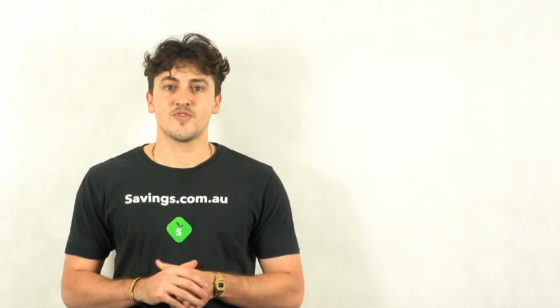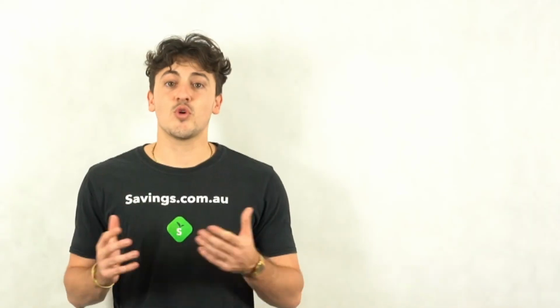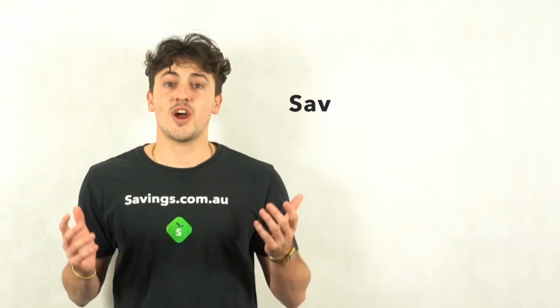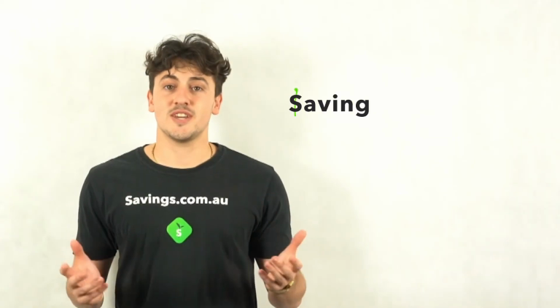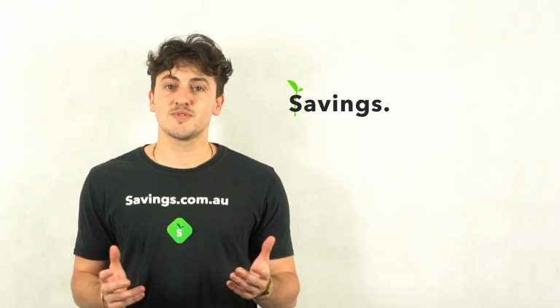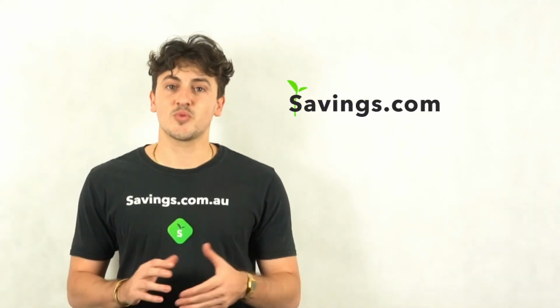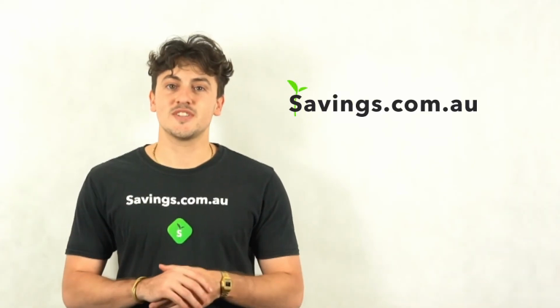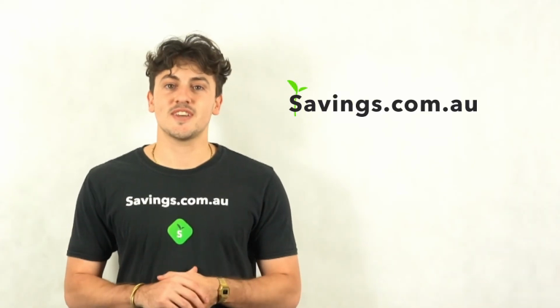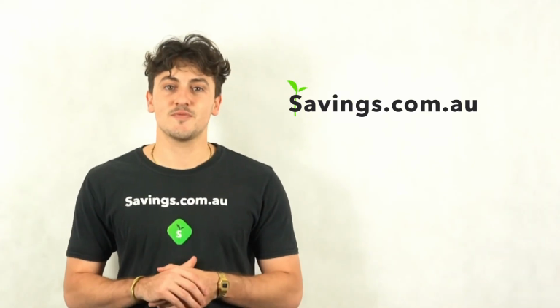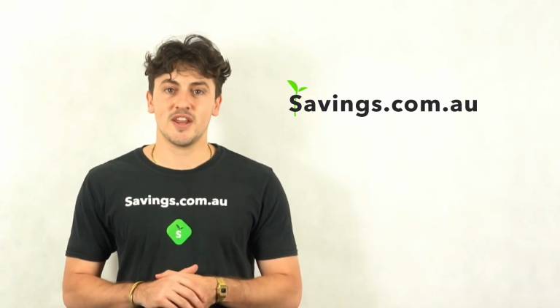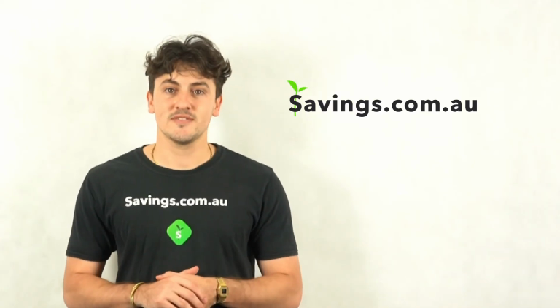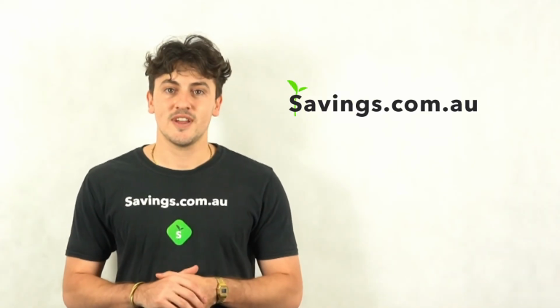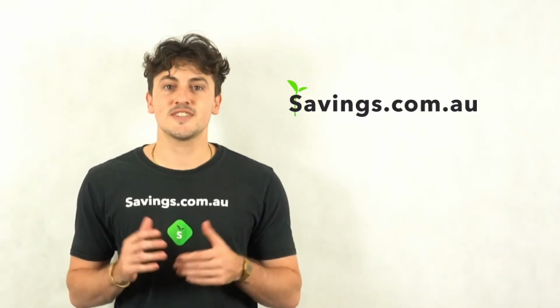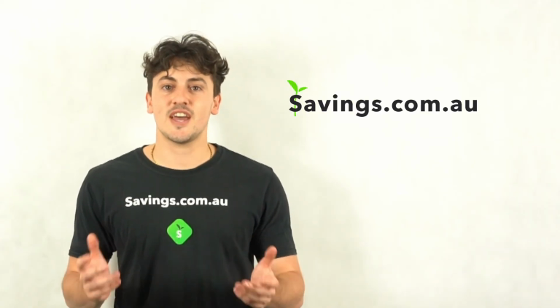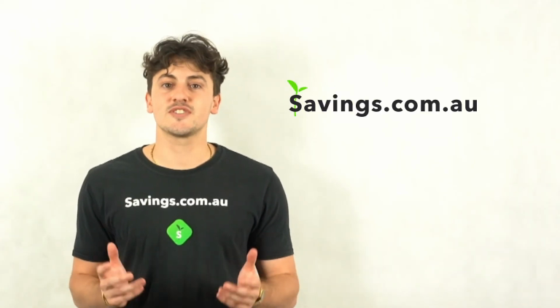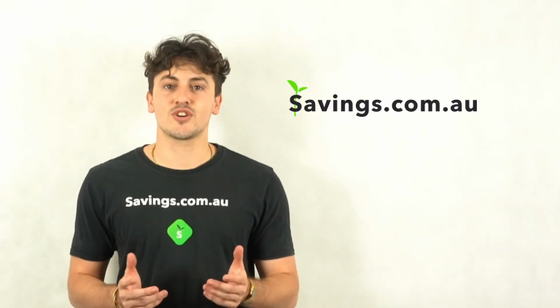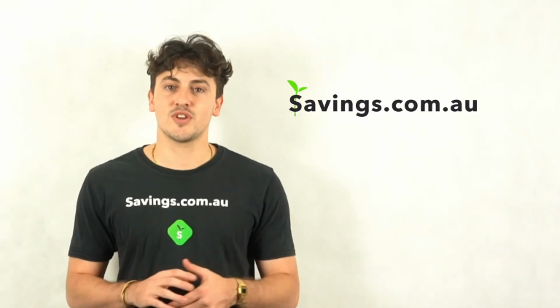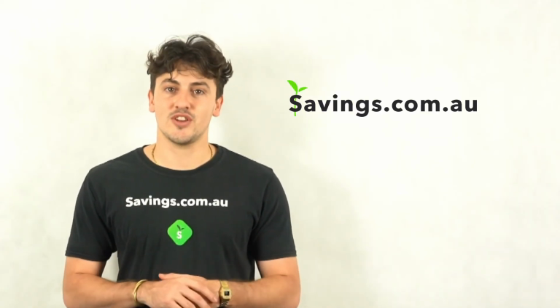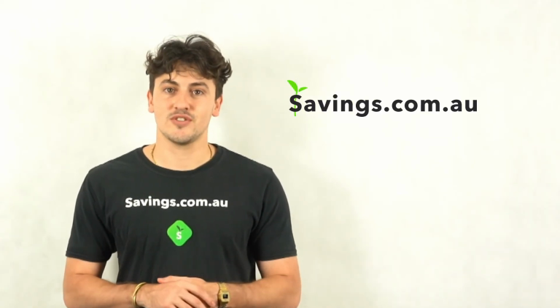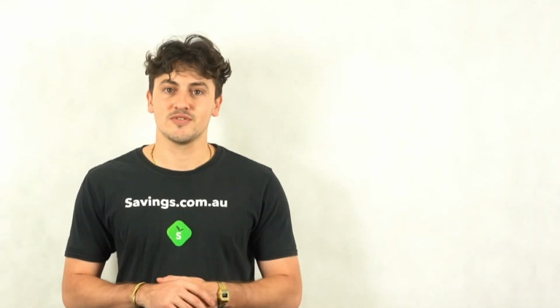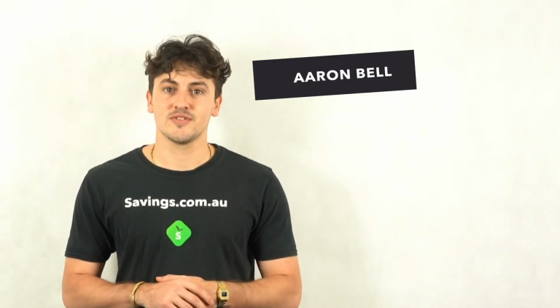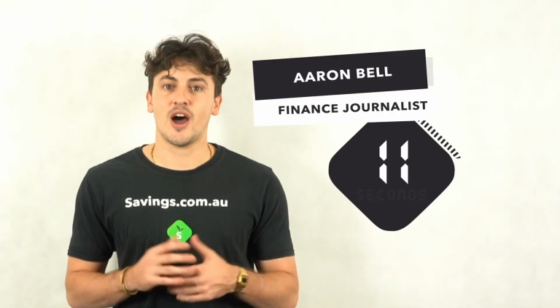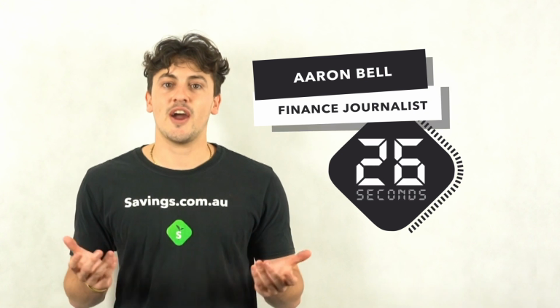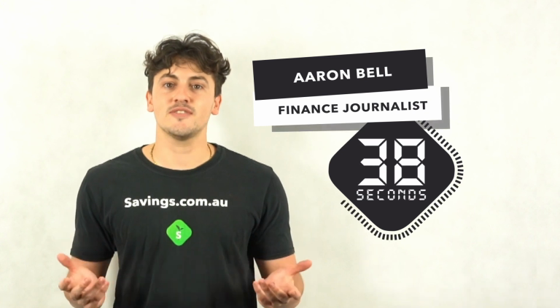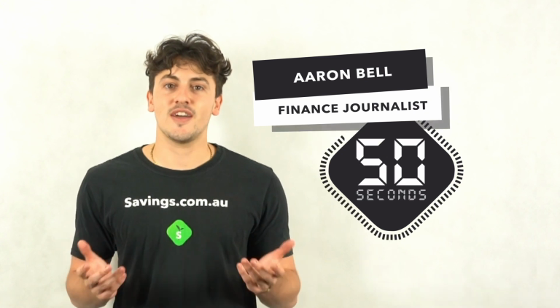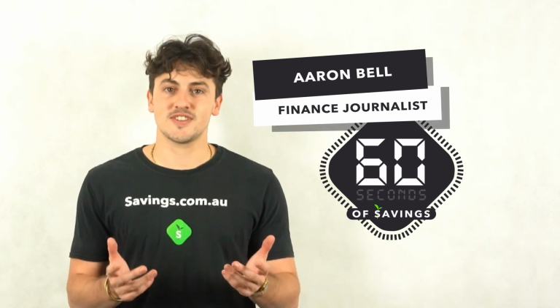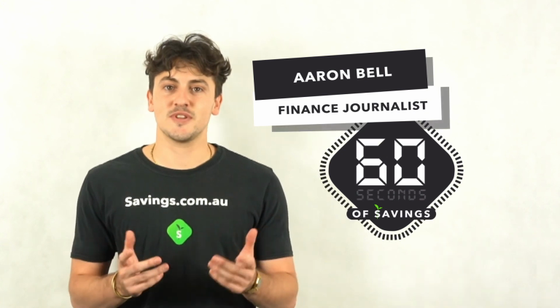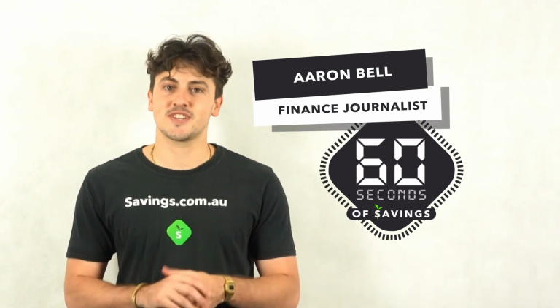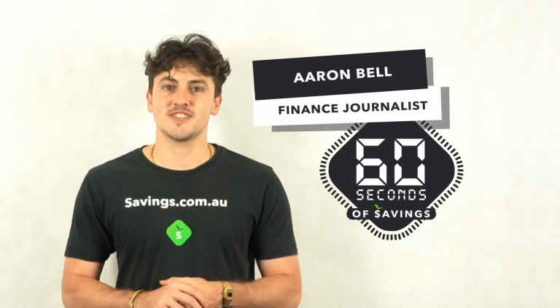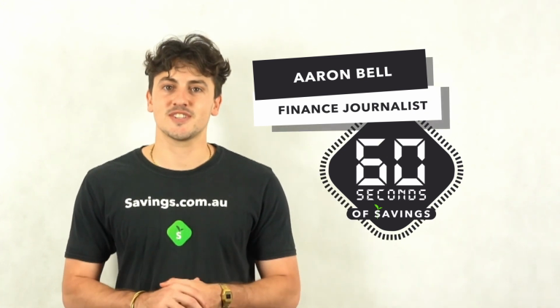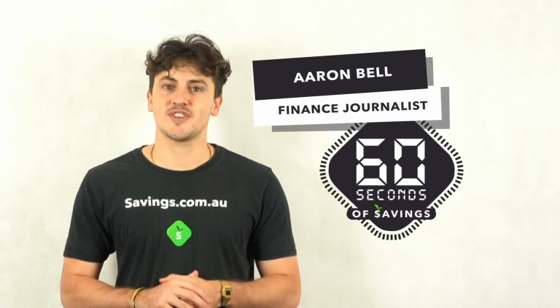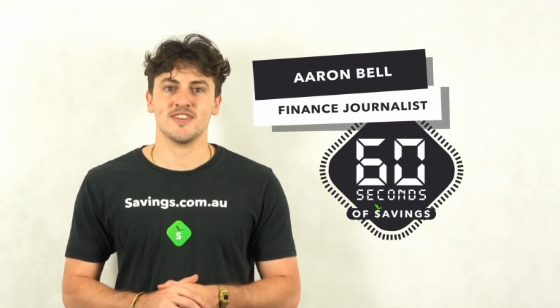For more great tips on ways to save money, head to savings.com.au. I'm Aaron and this has been 60 seconds of savings.